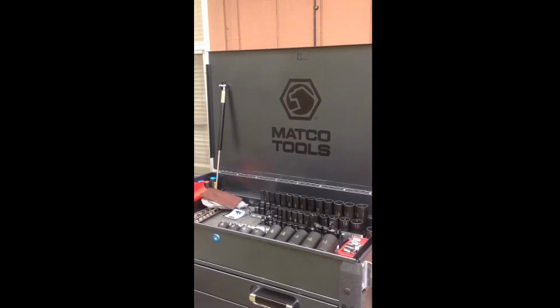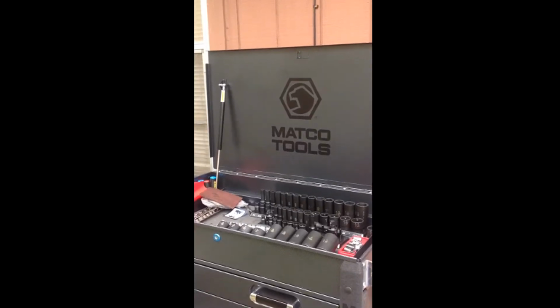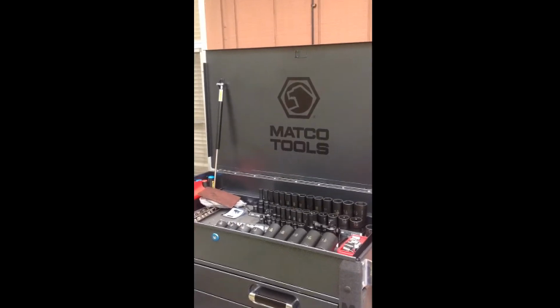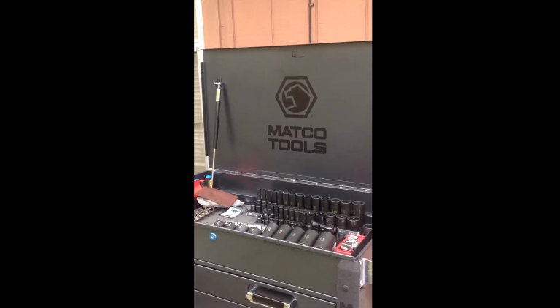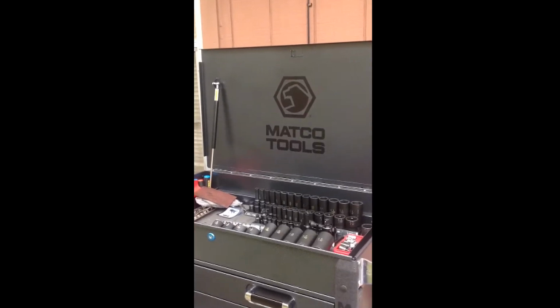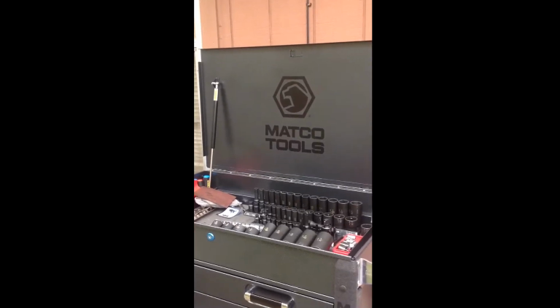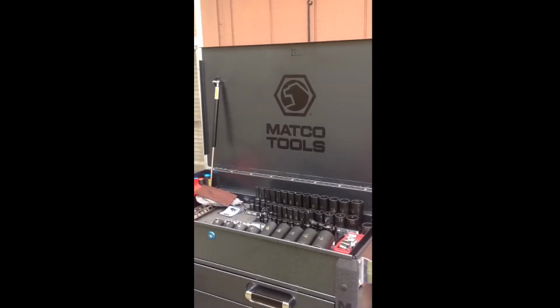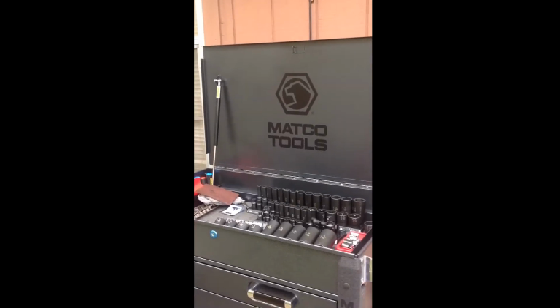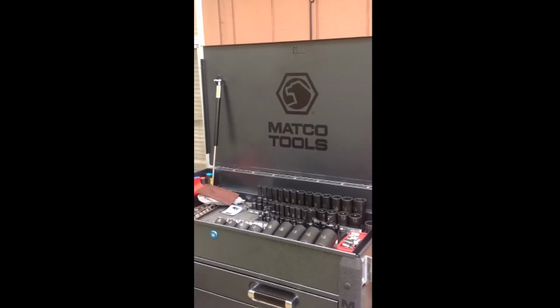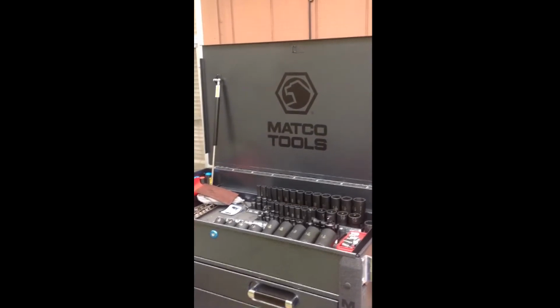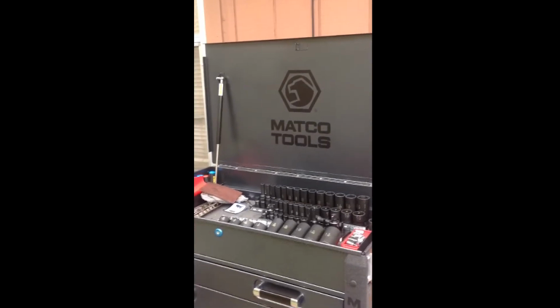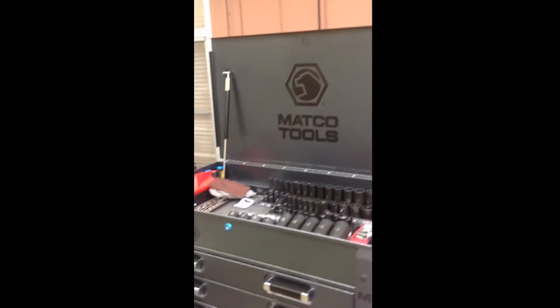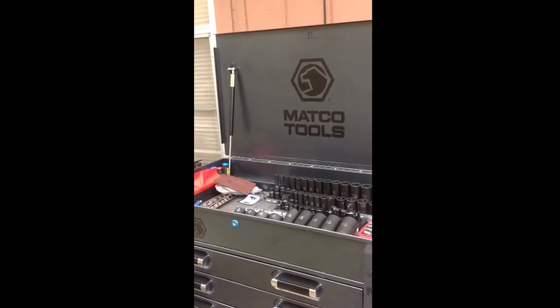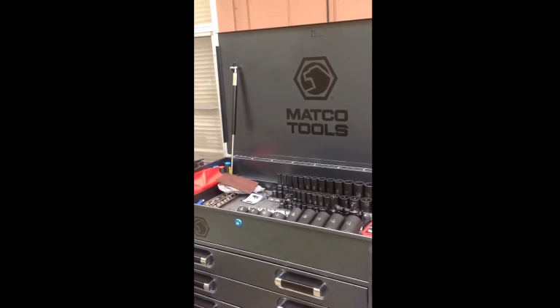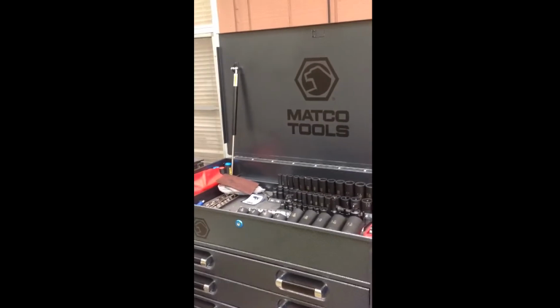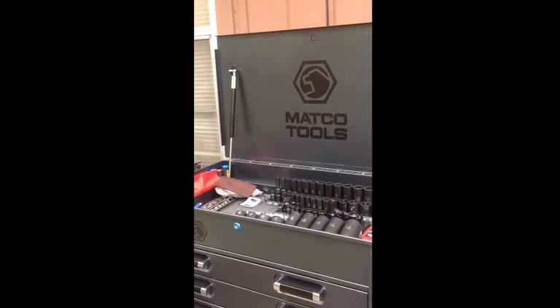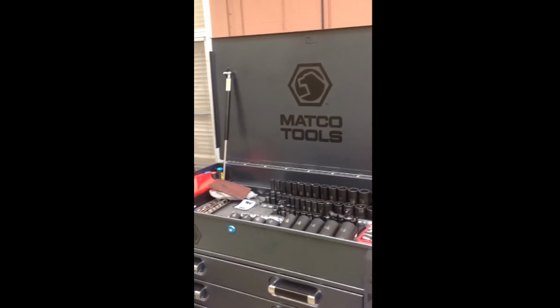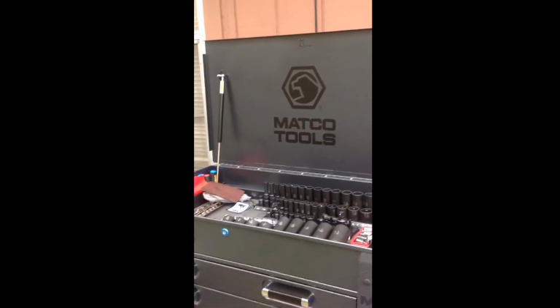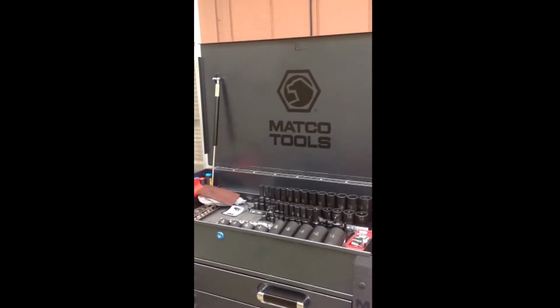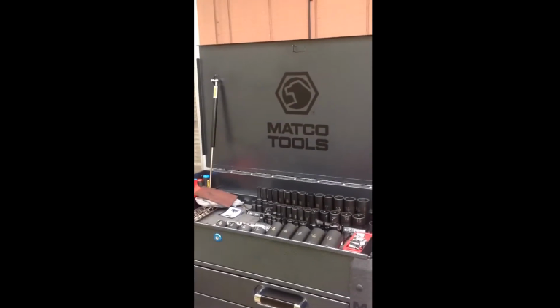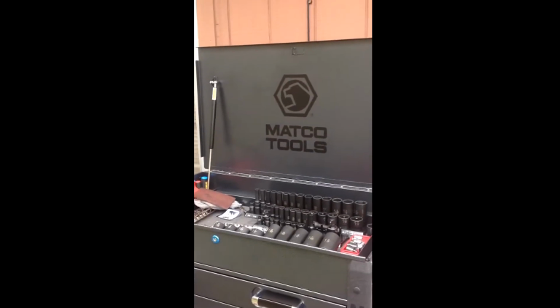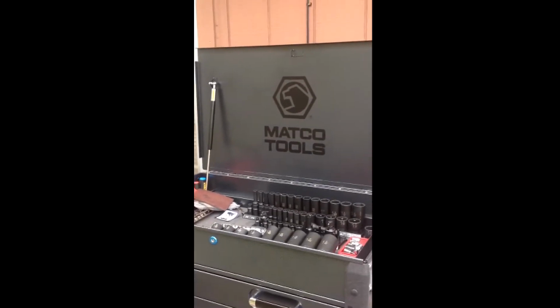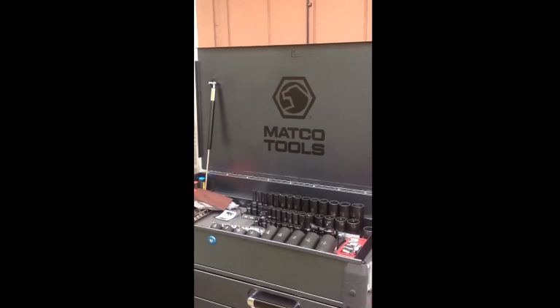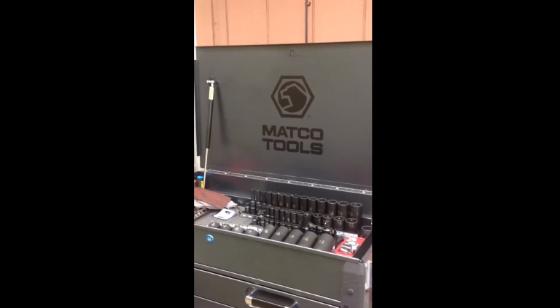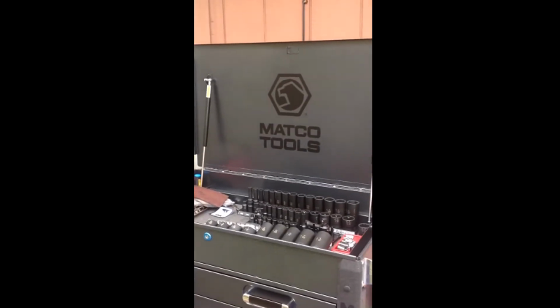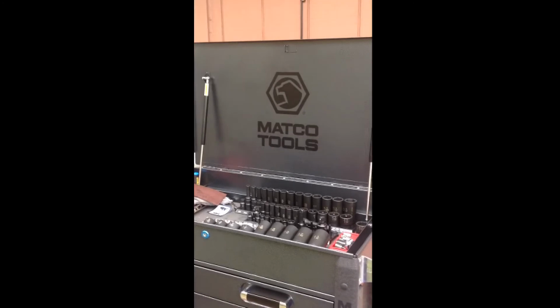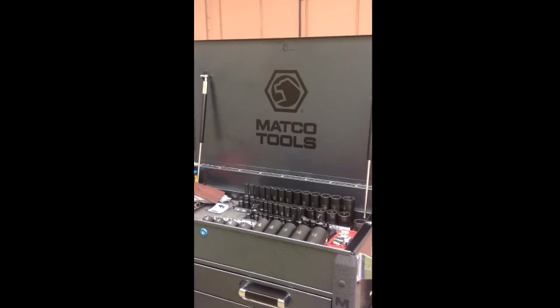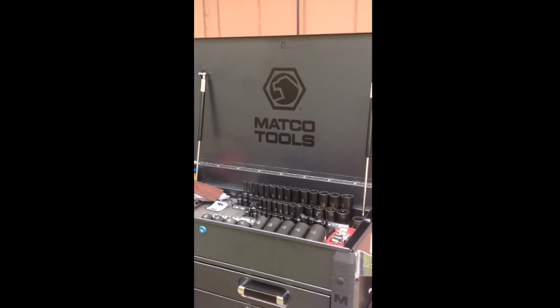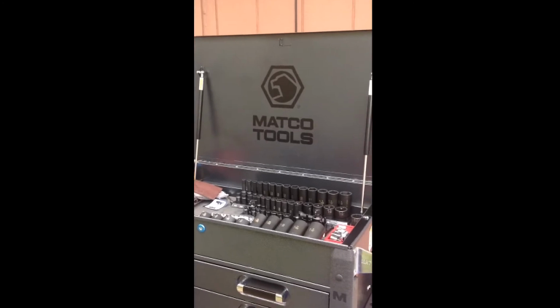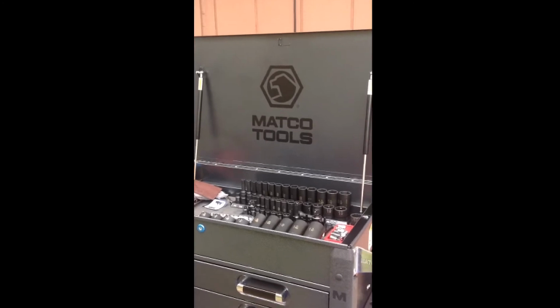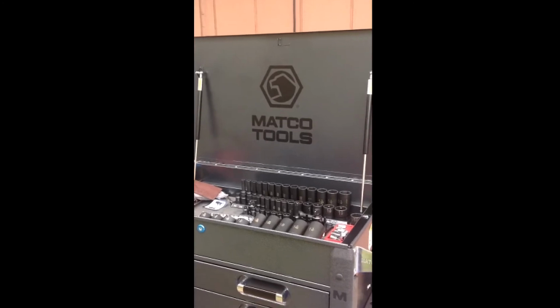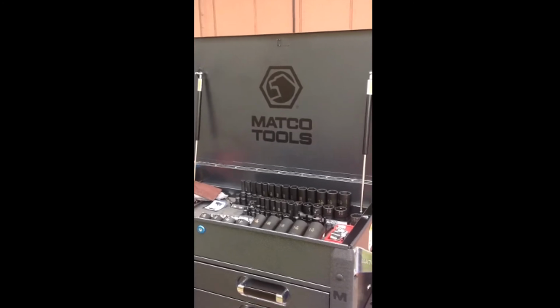I was watching a lot of YouTube videos on toolbox tours and I thought I would do one.